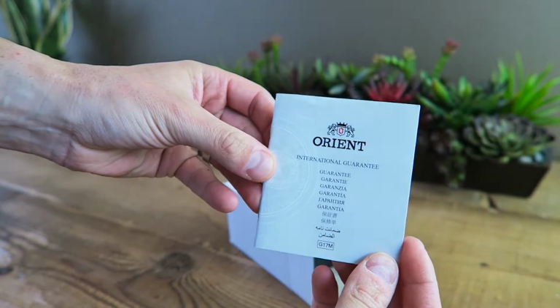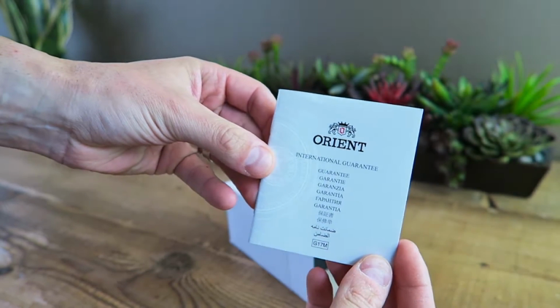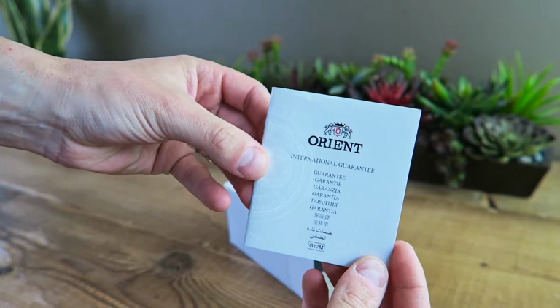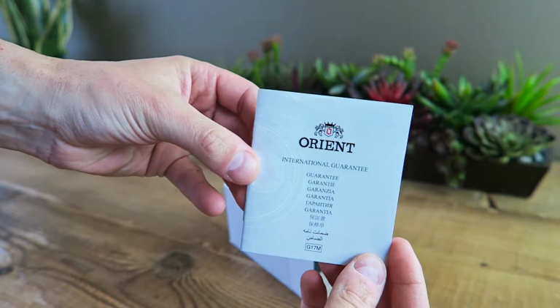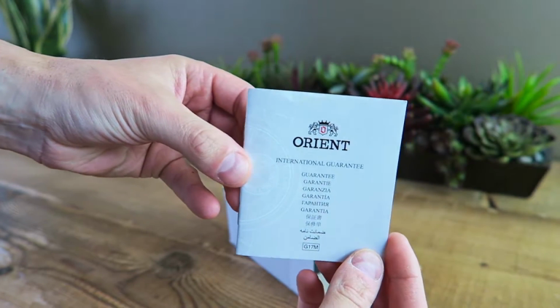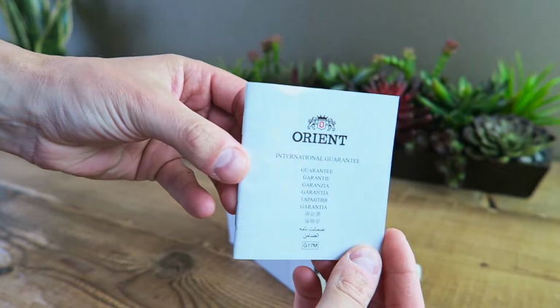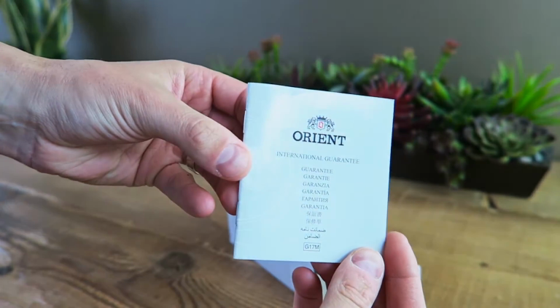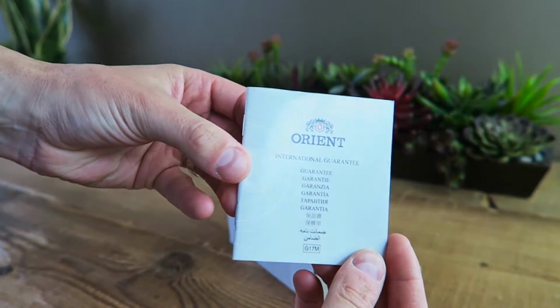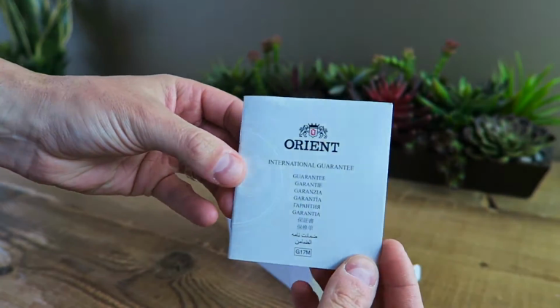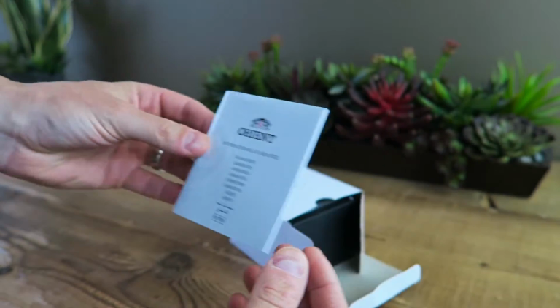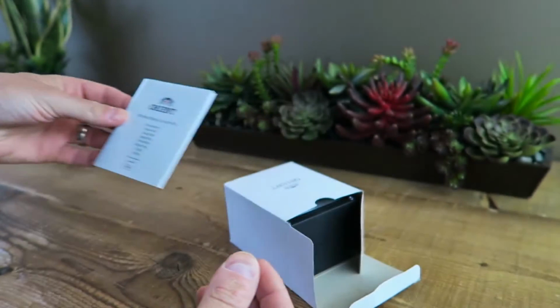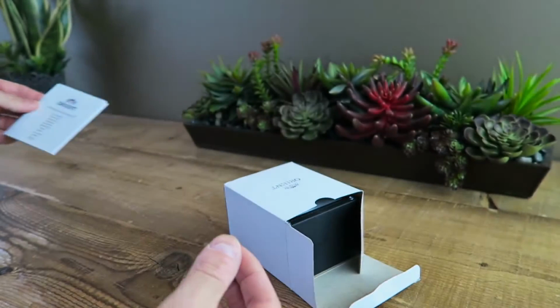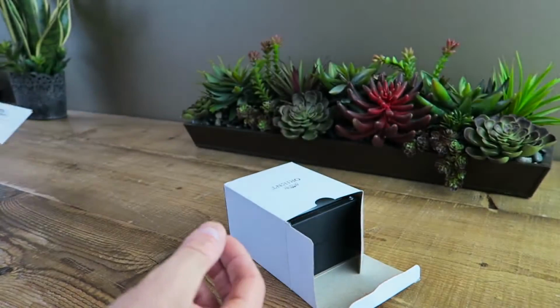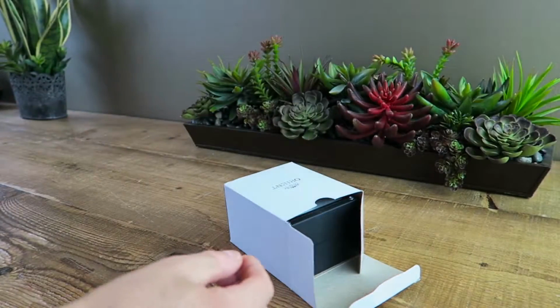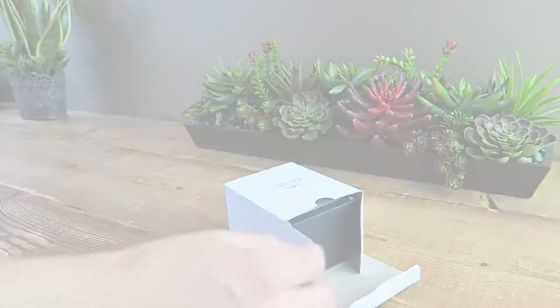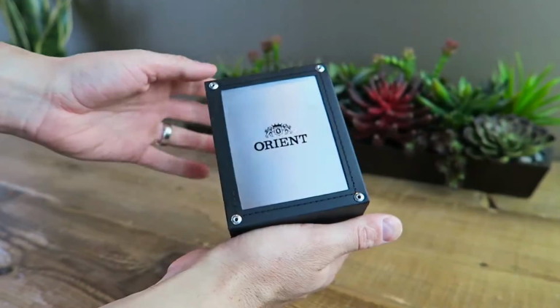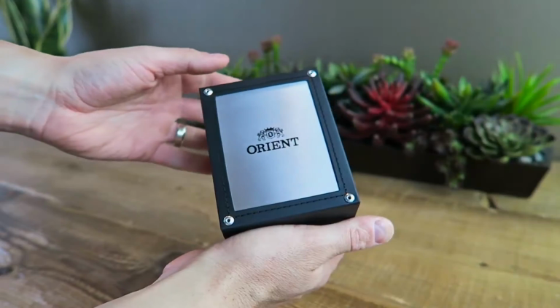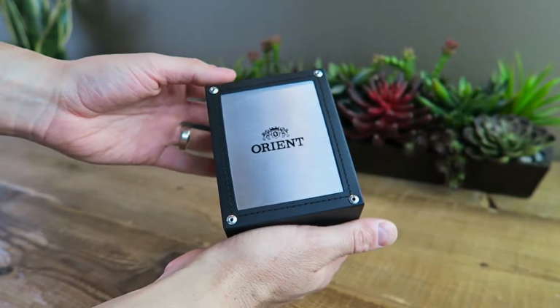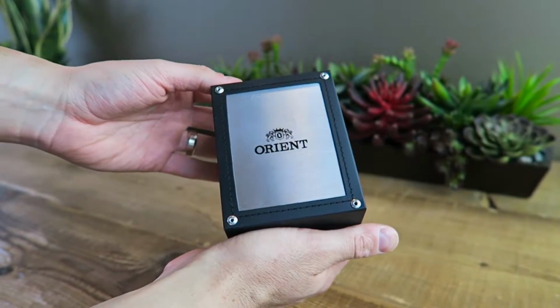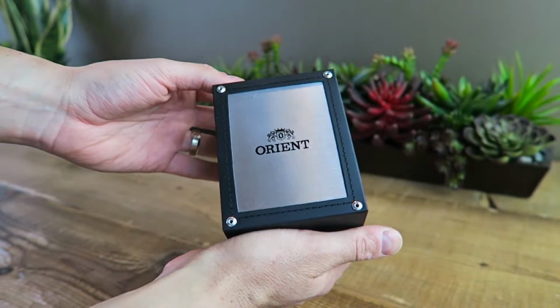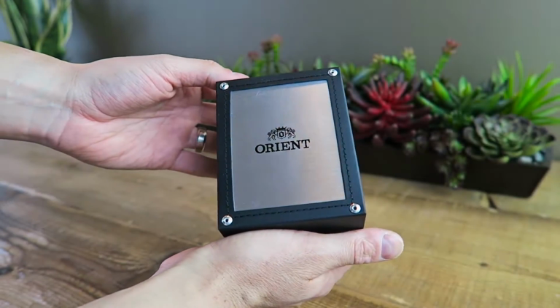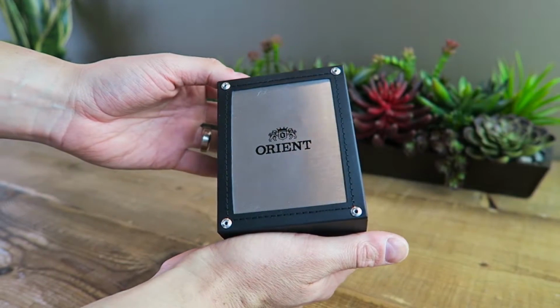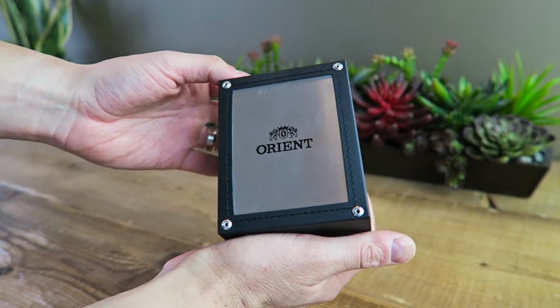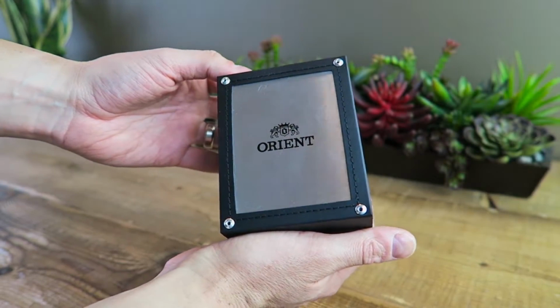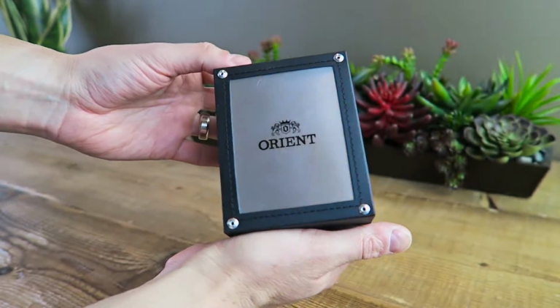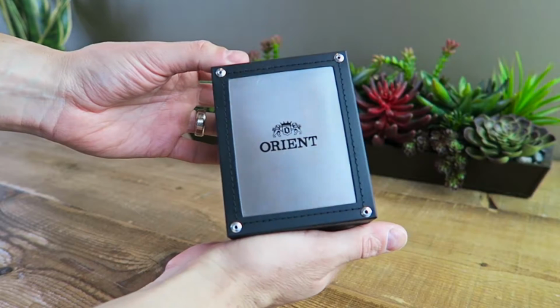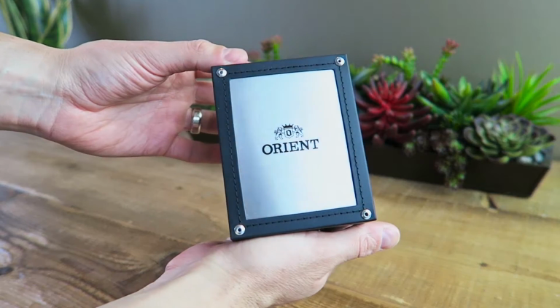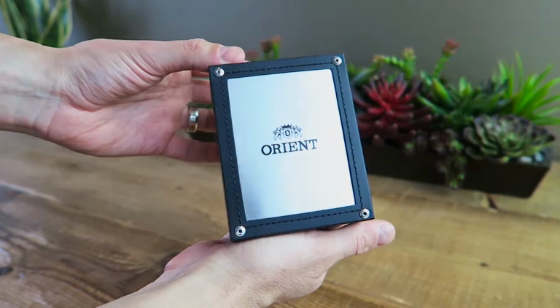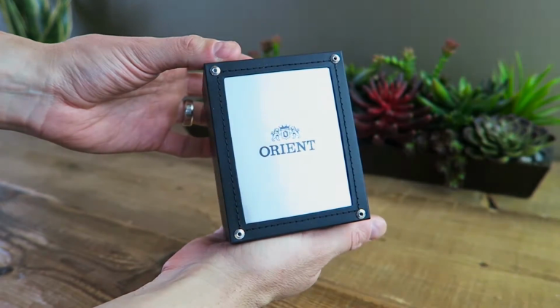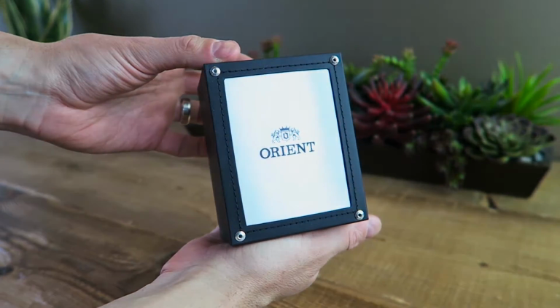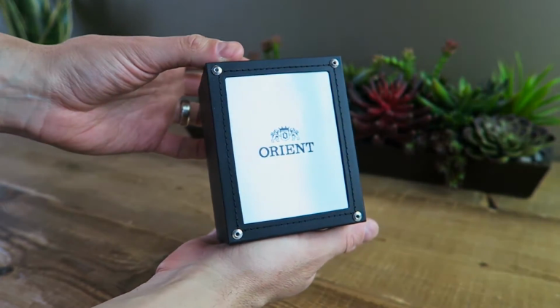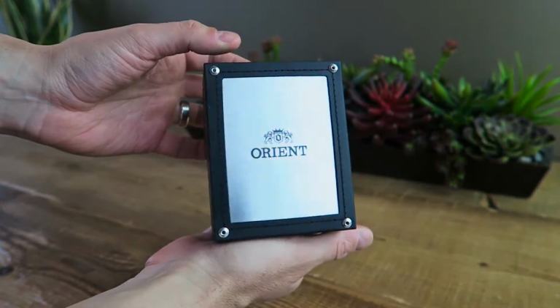Your basic two manuals as usual. There's that metal plated Orient case that holds the watch.